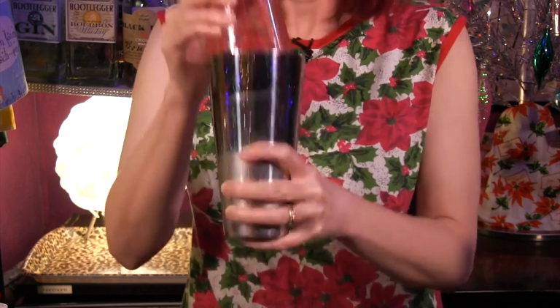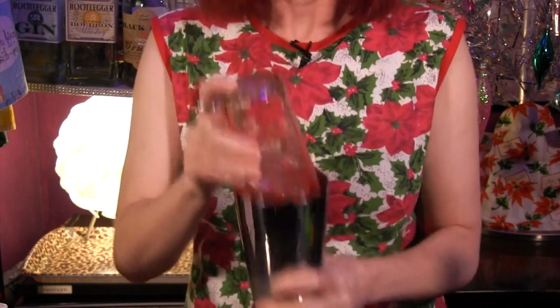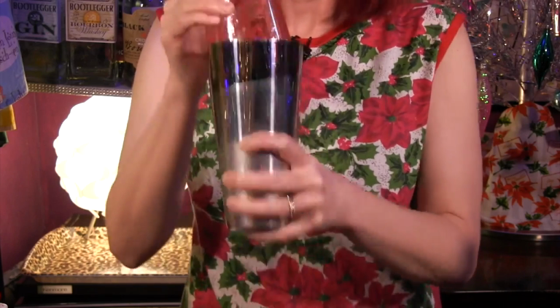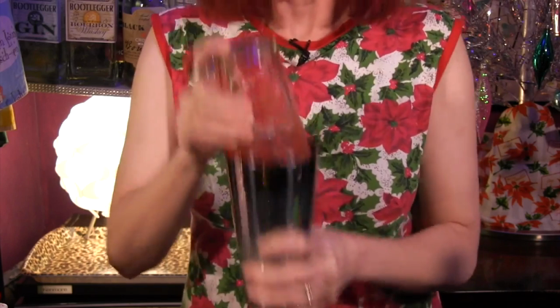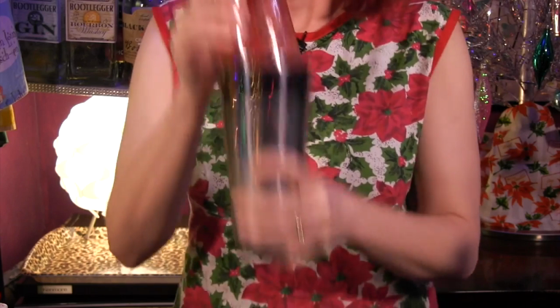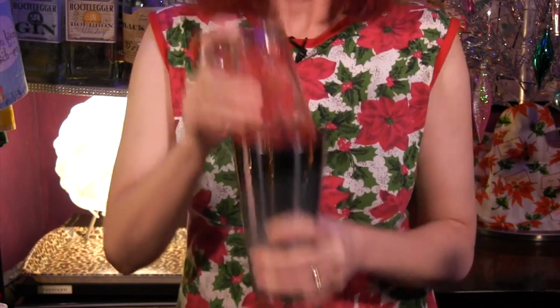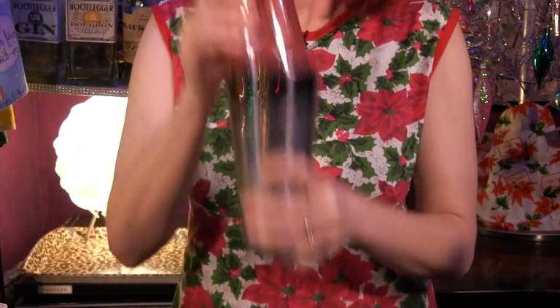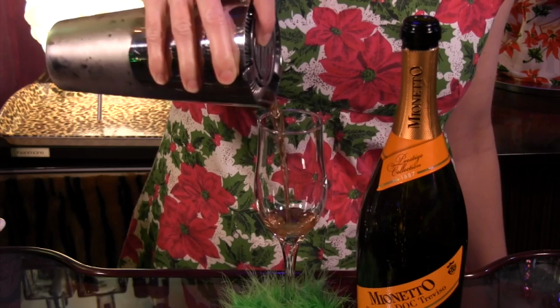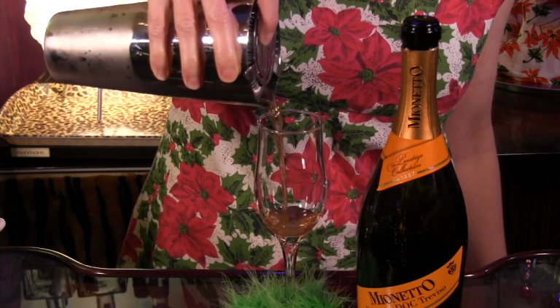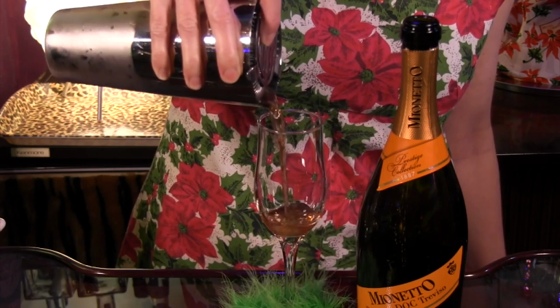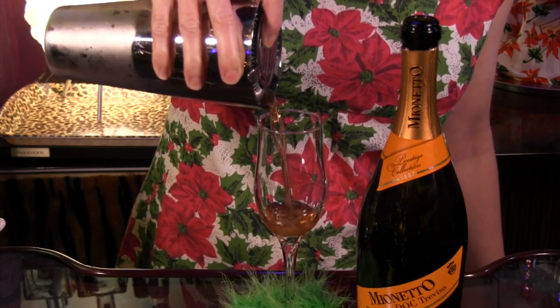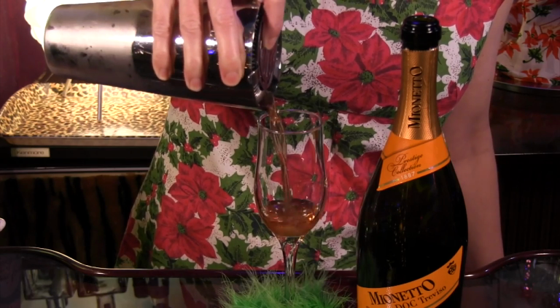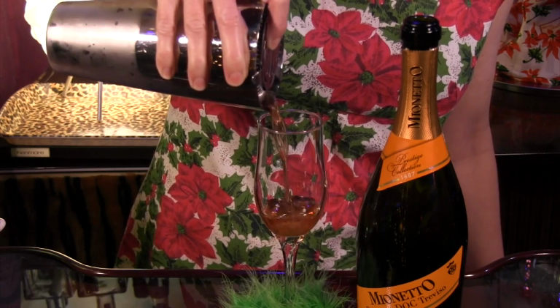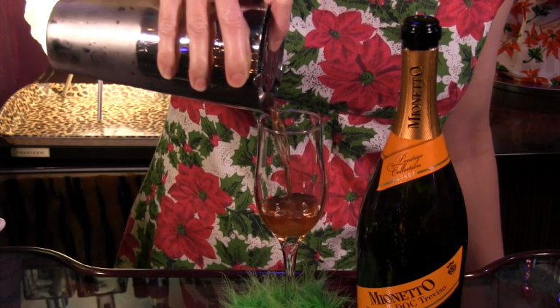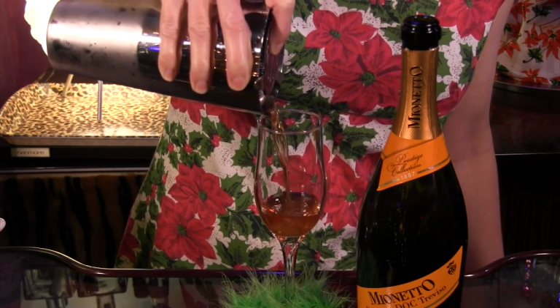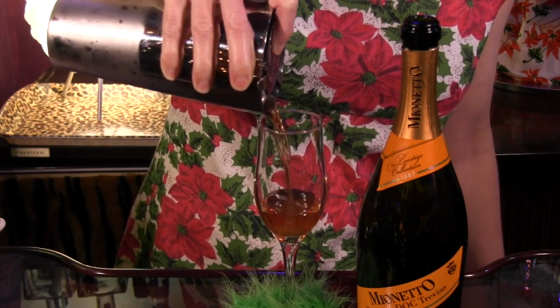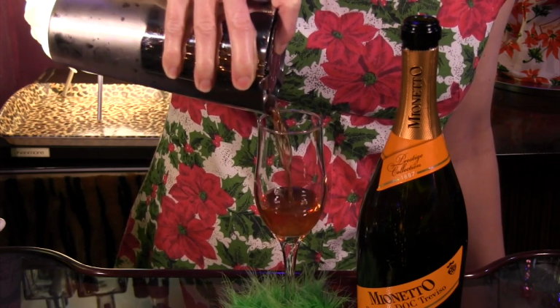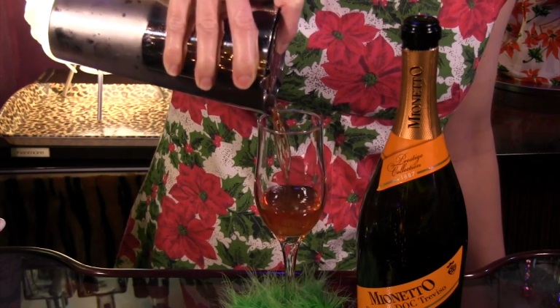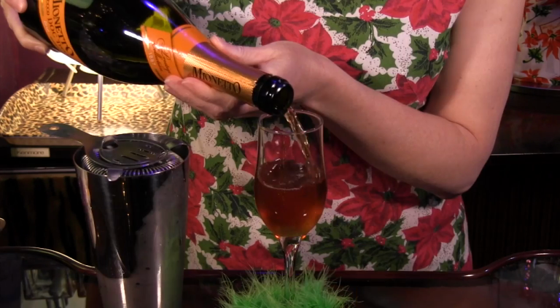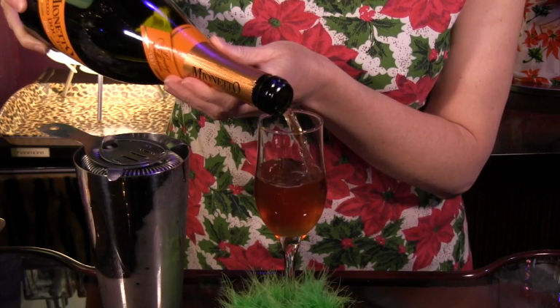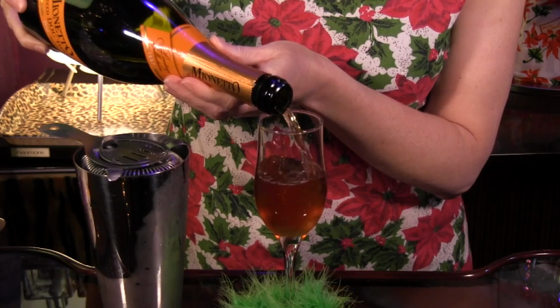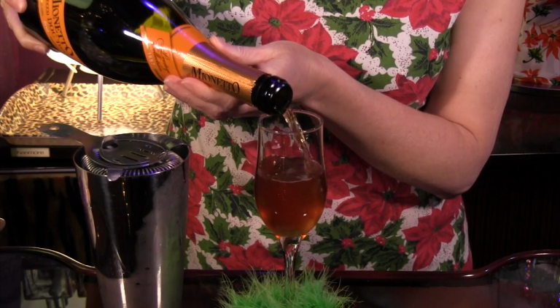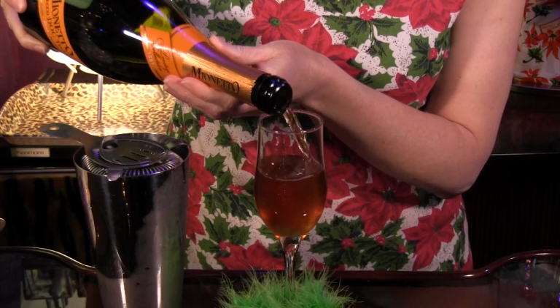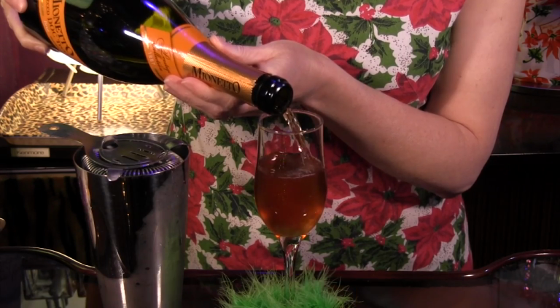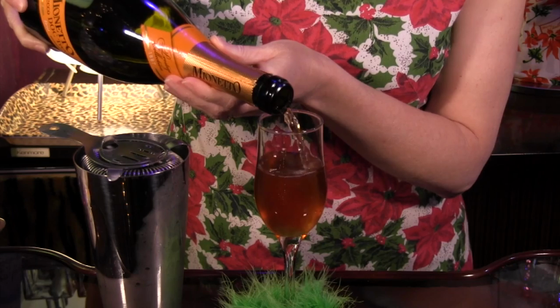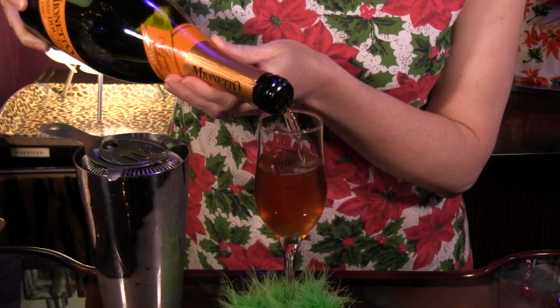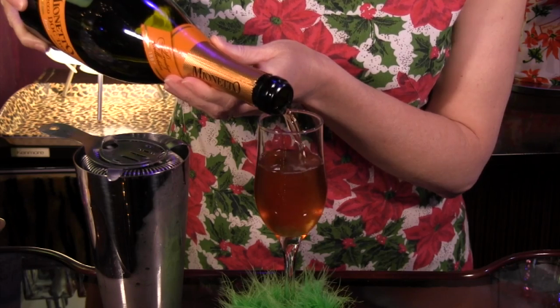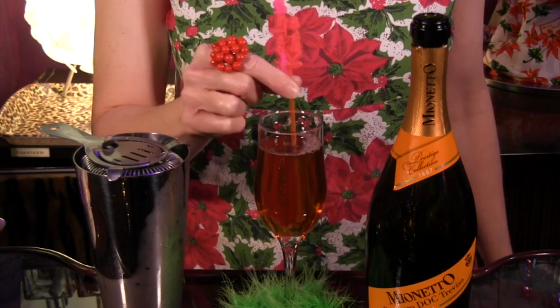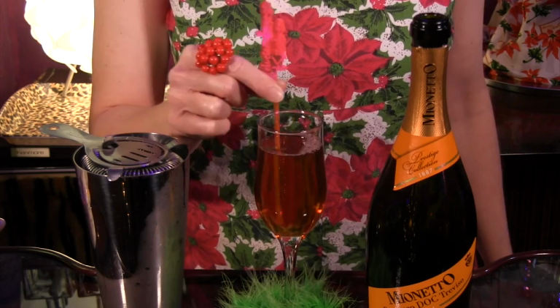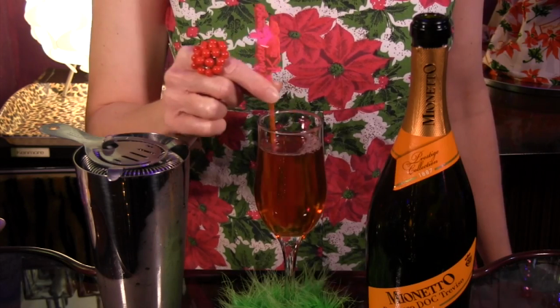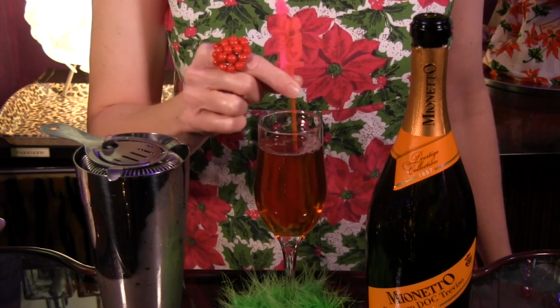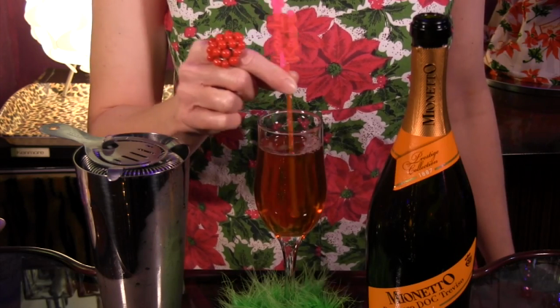Shake with ice, strain into a champagne flute, fill with chilled Prosecco and stir gently.